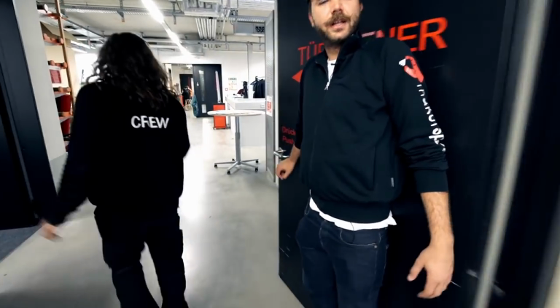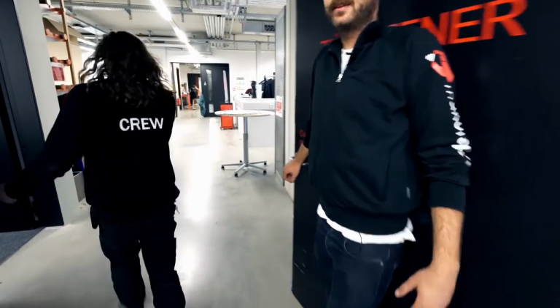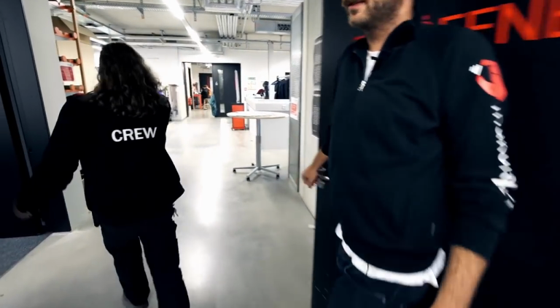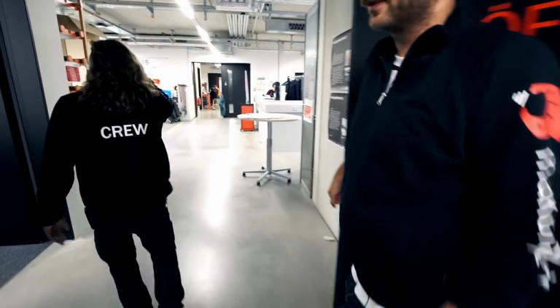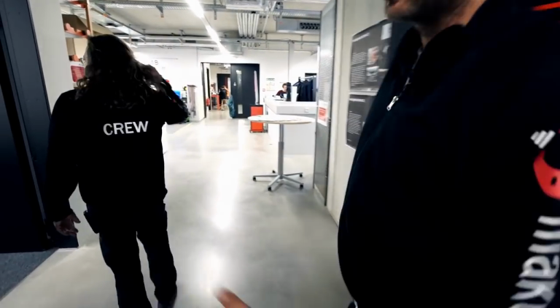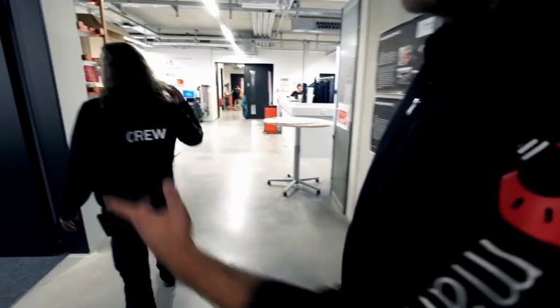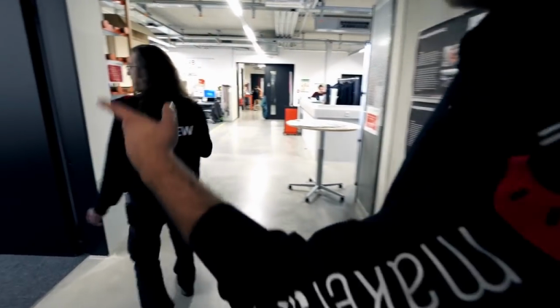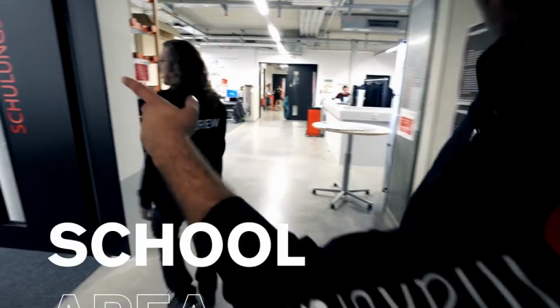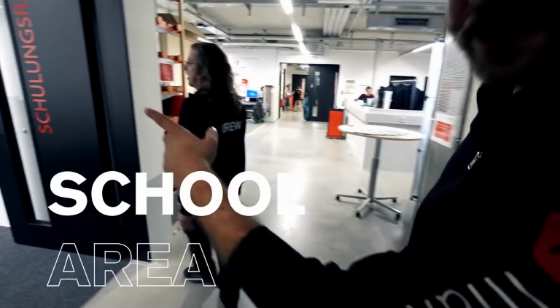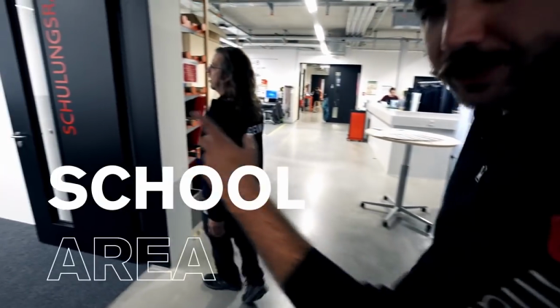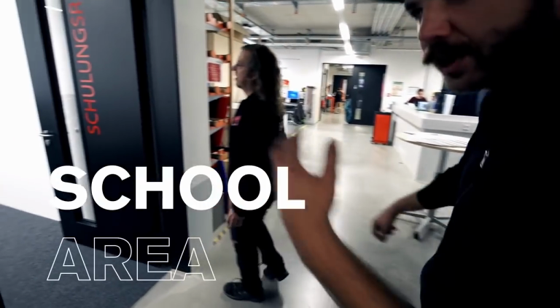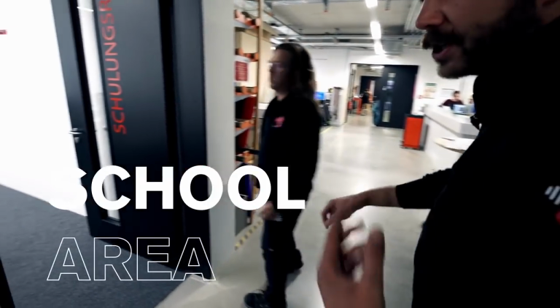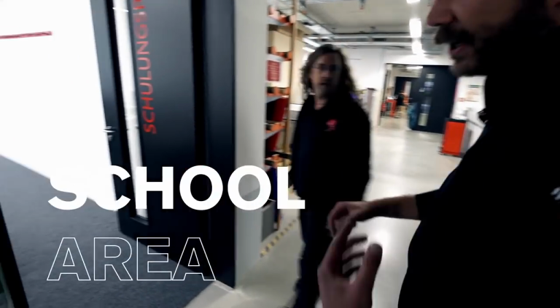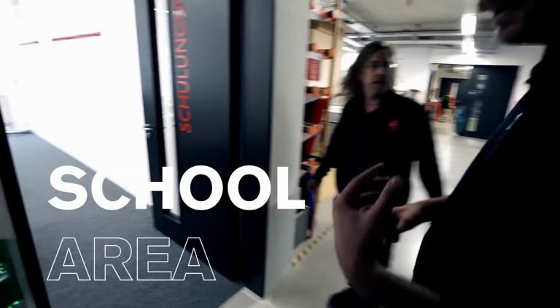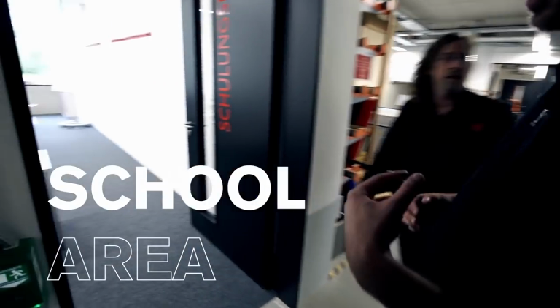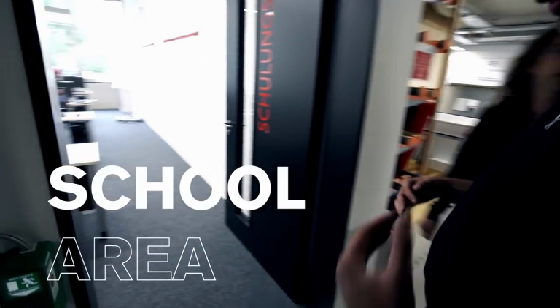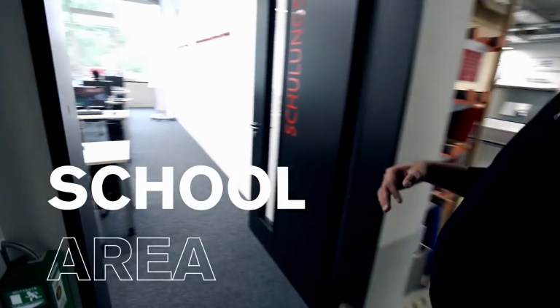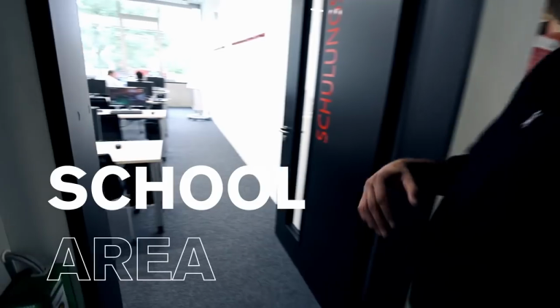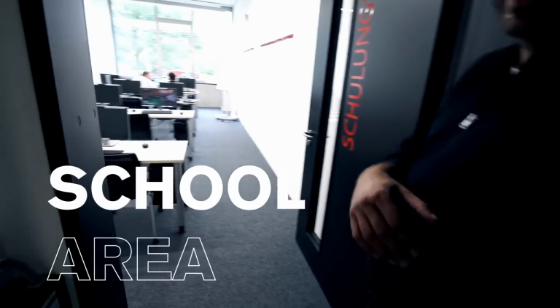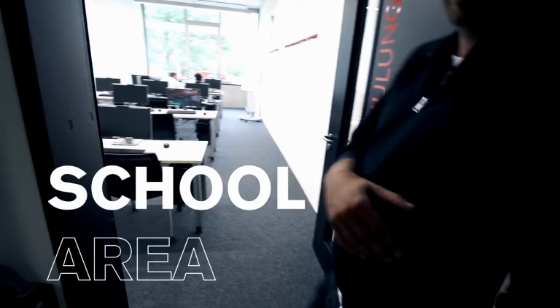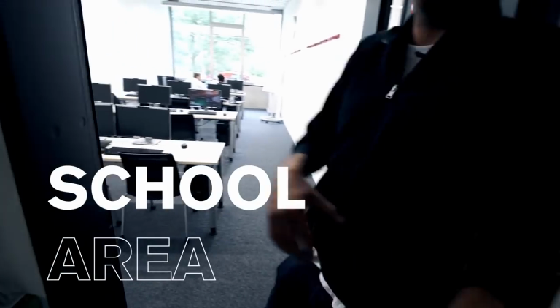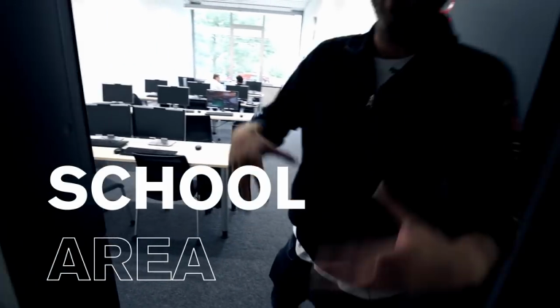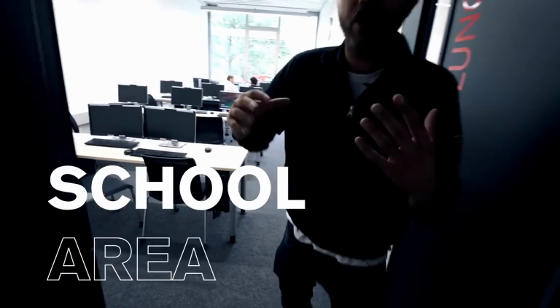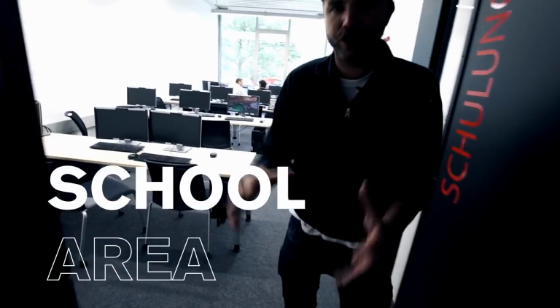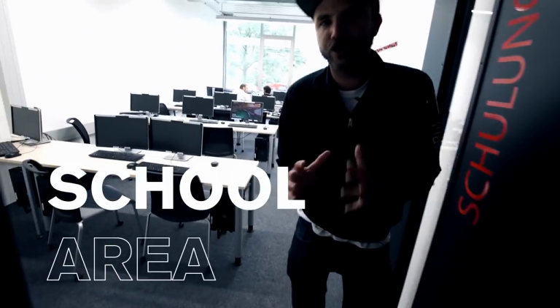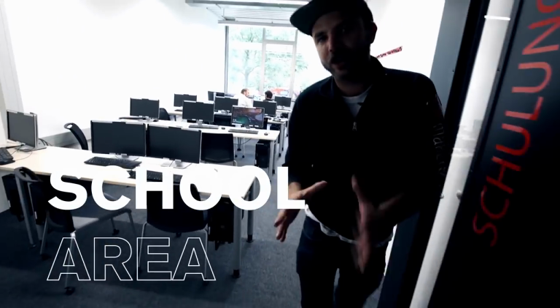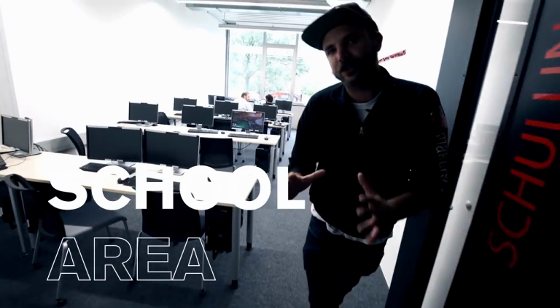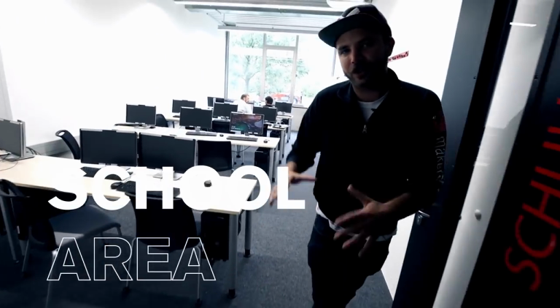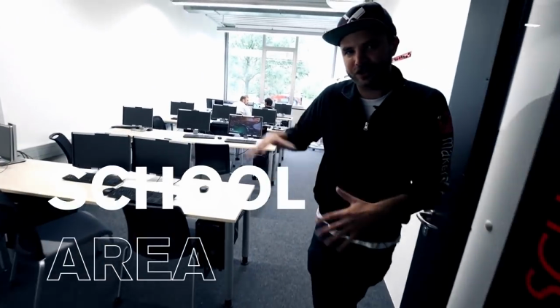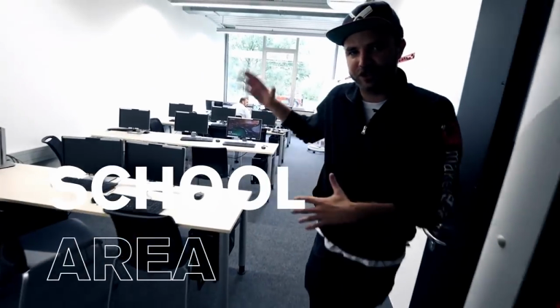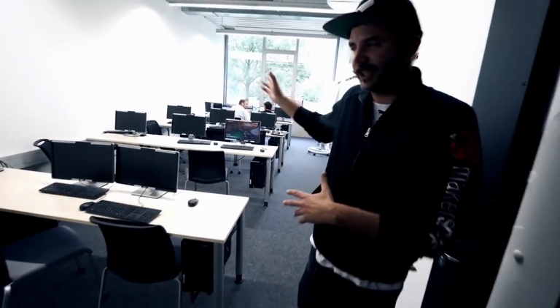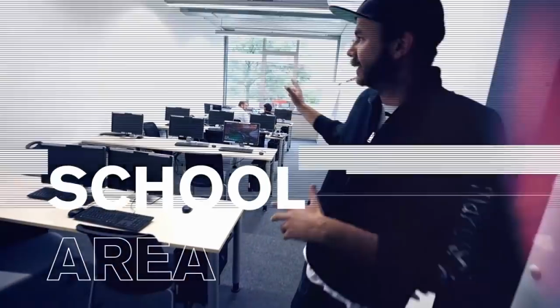Next up, this is the schooling area — we will teach you how to use all those awesome machines.